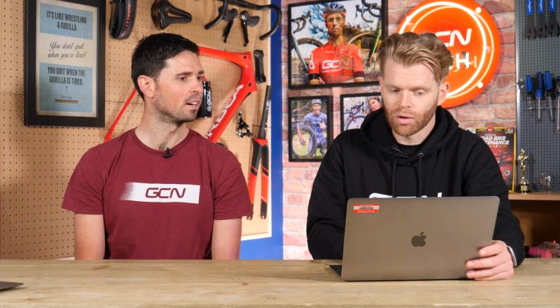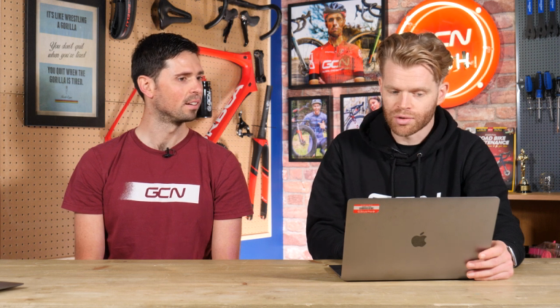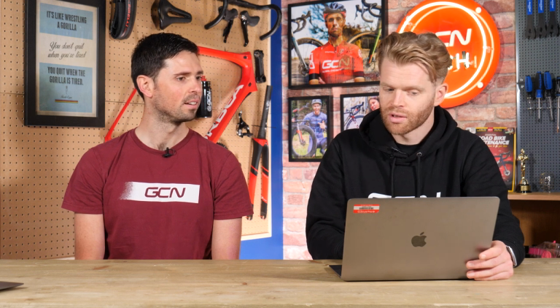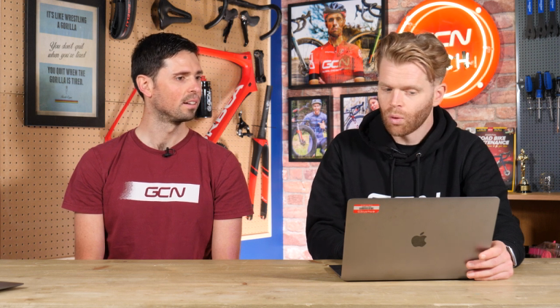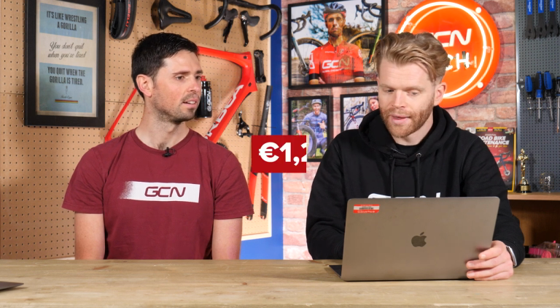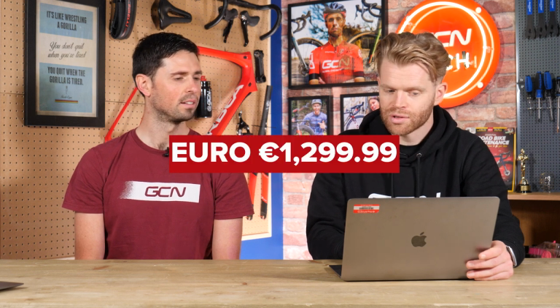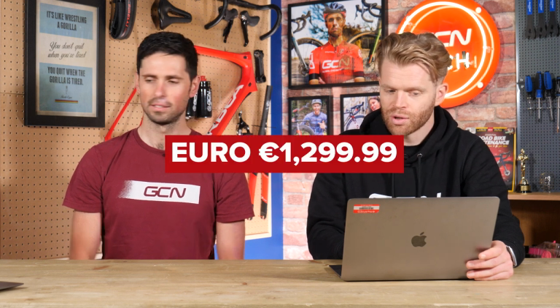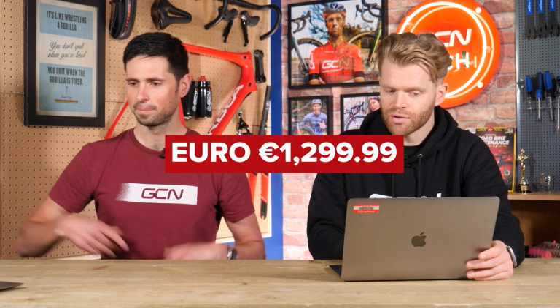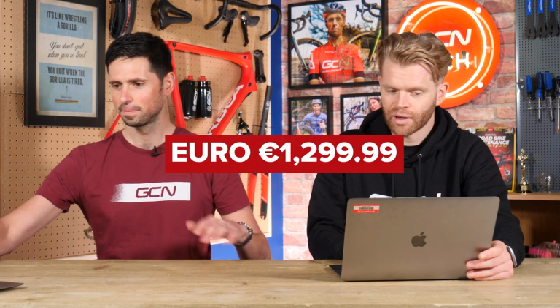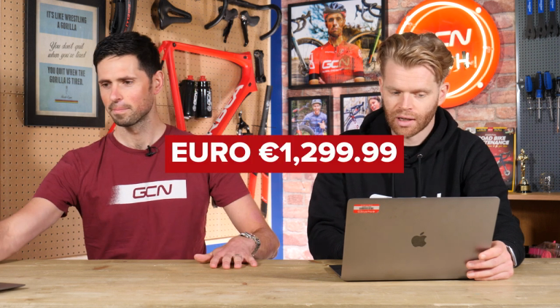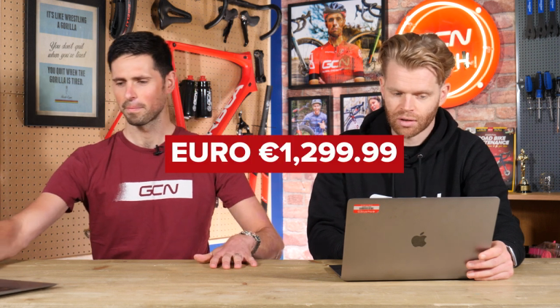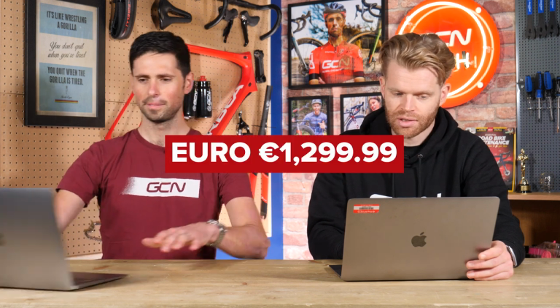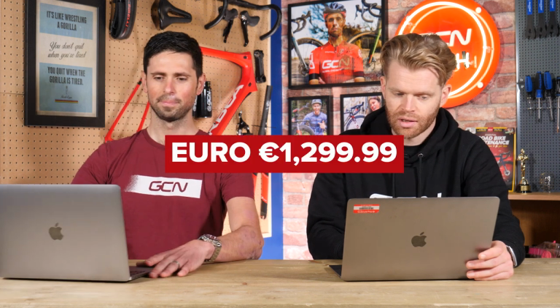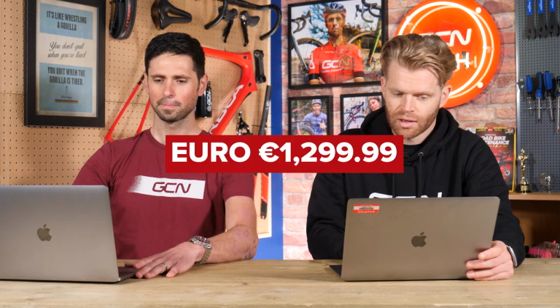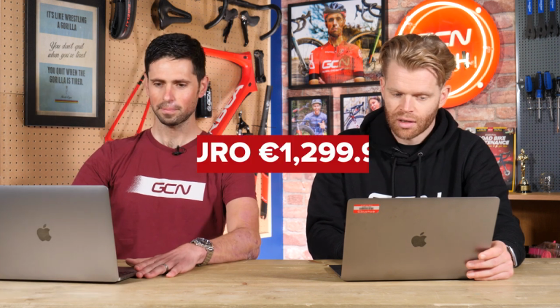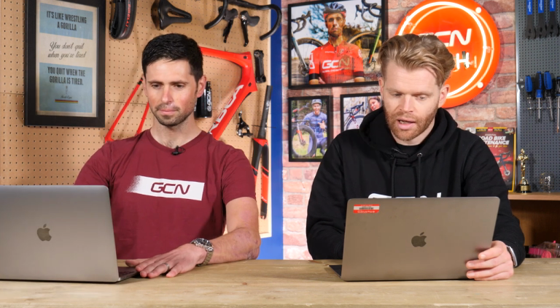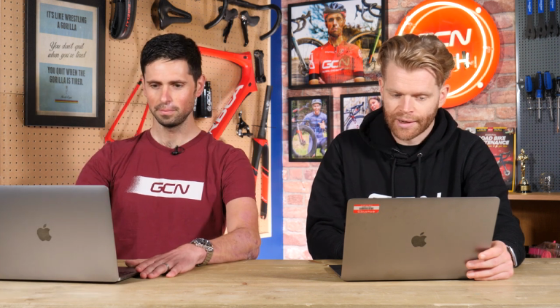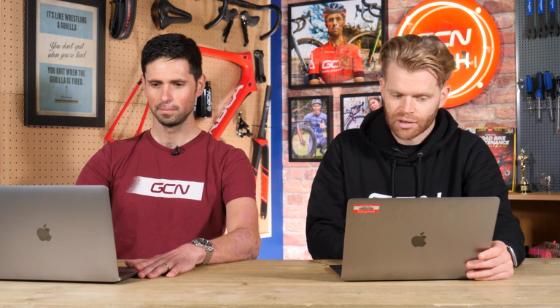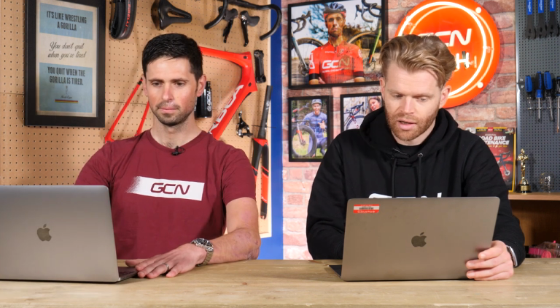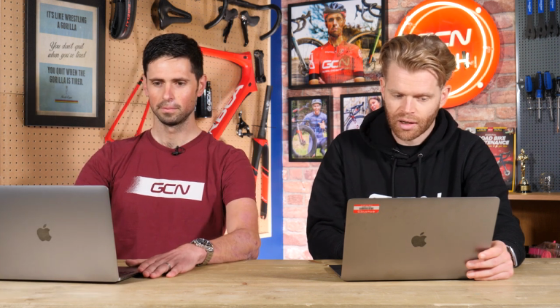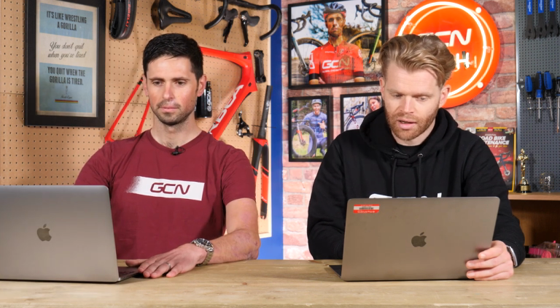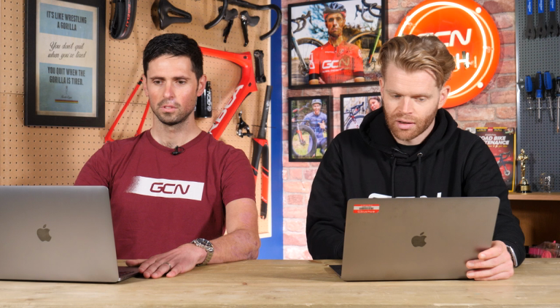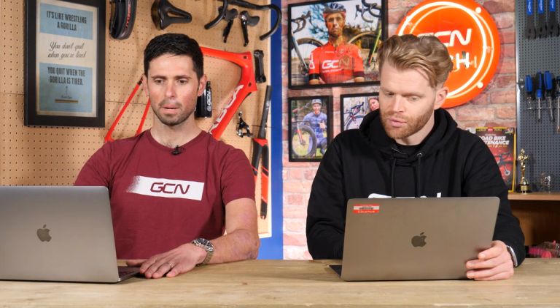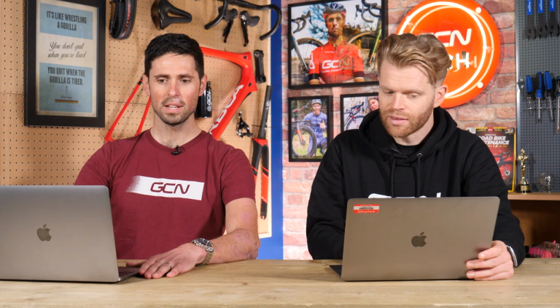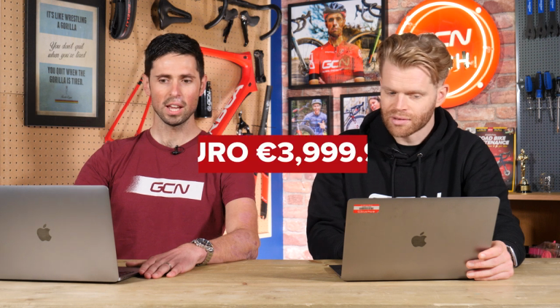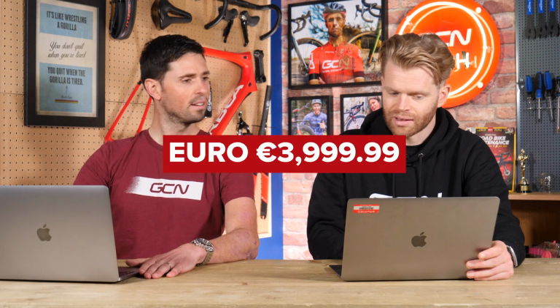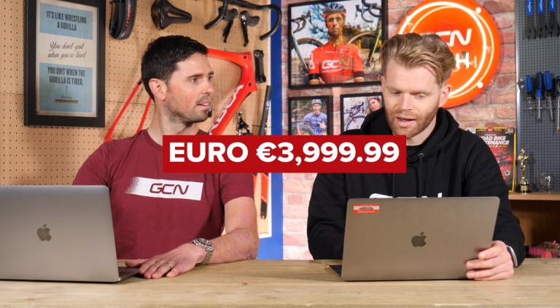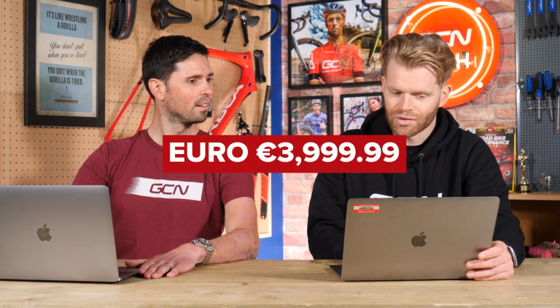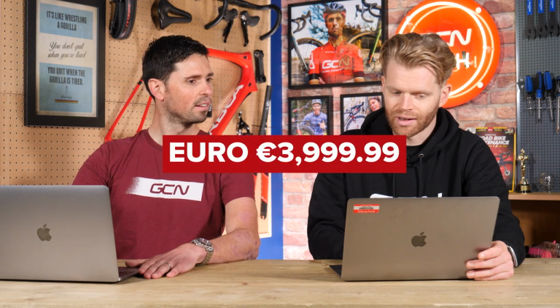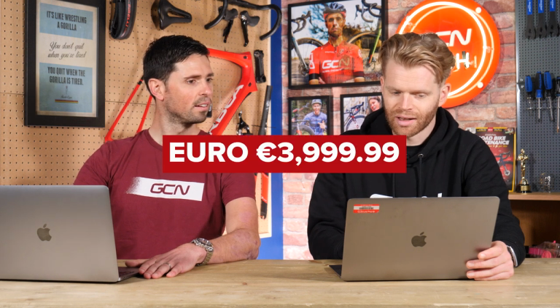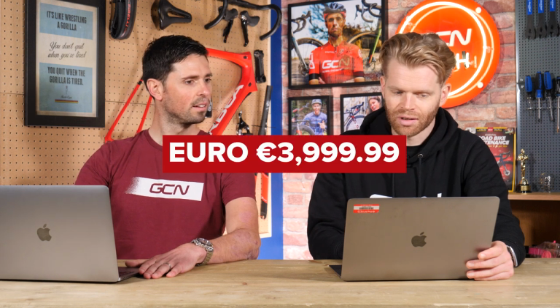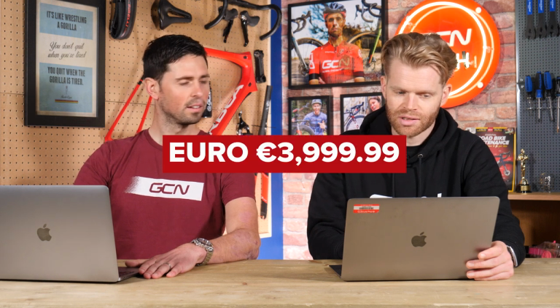In euros: €1,299 for the Kickr and €3,999 for the Kickr Bike.